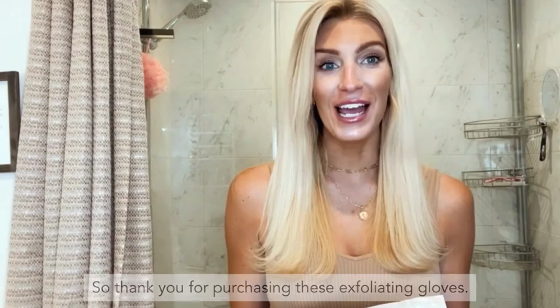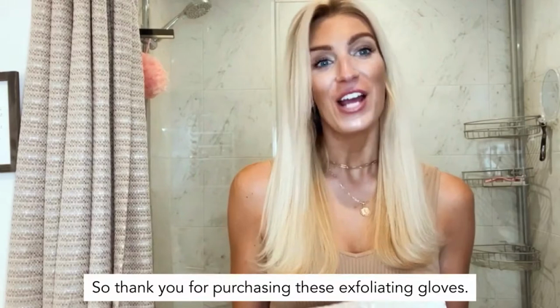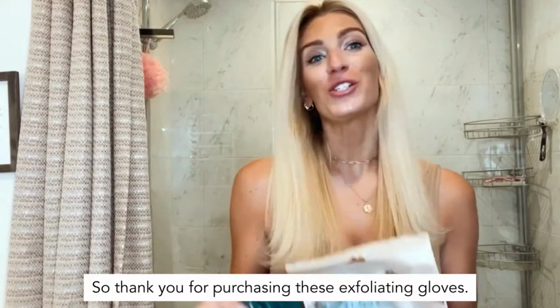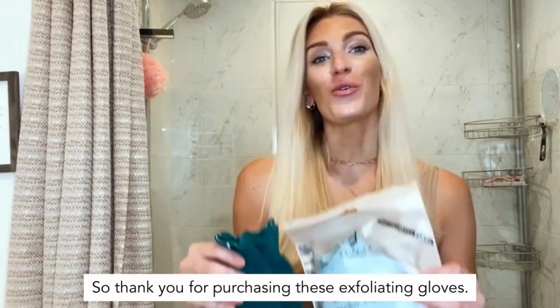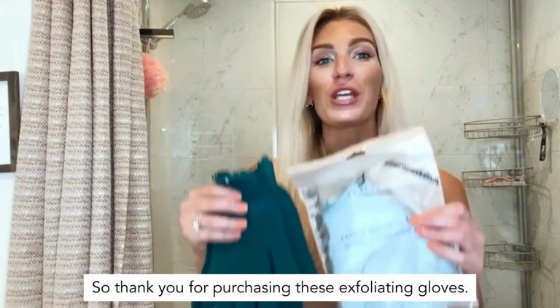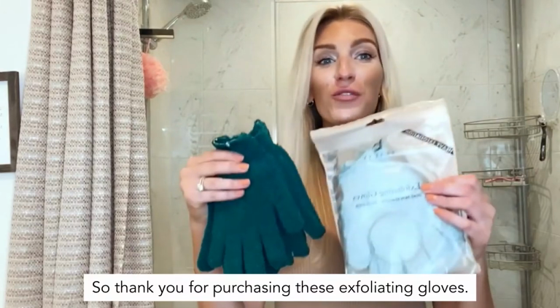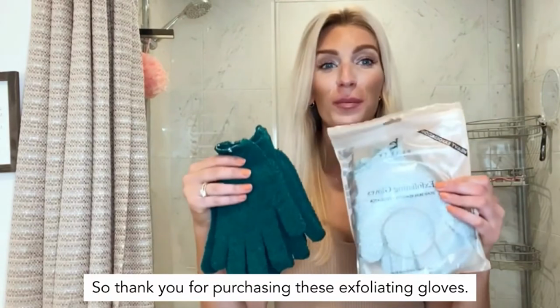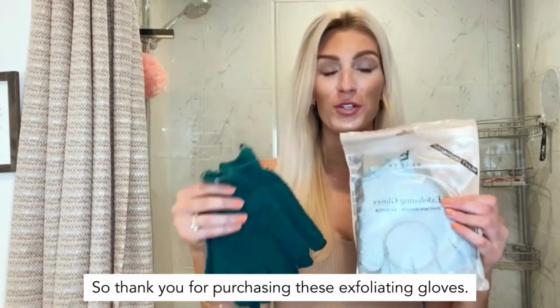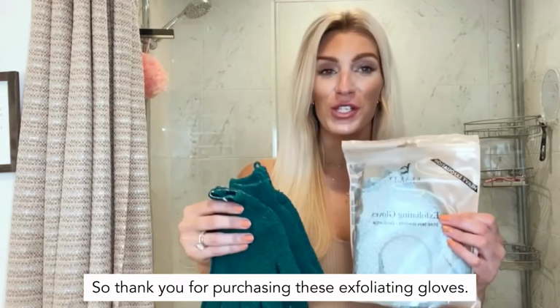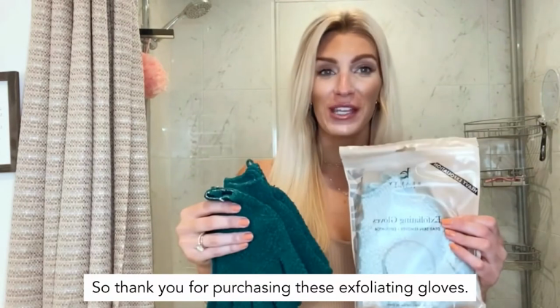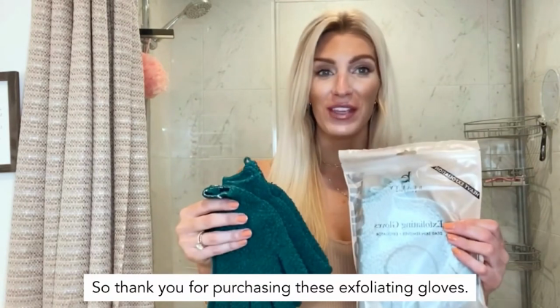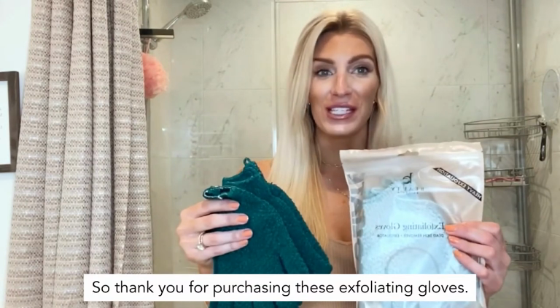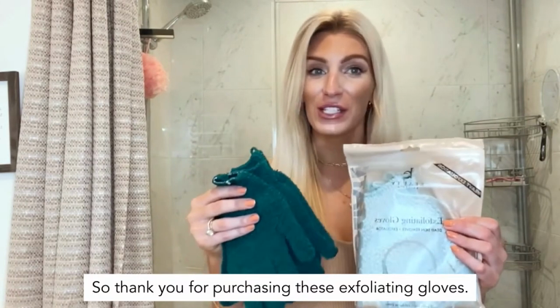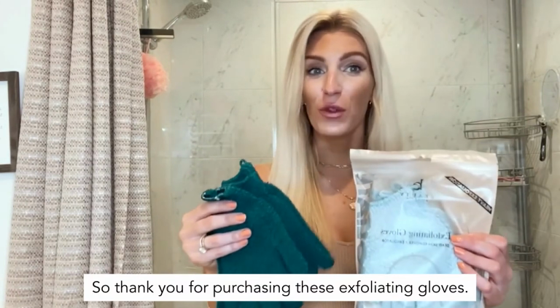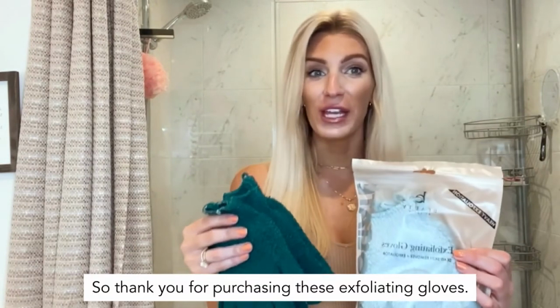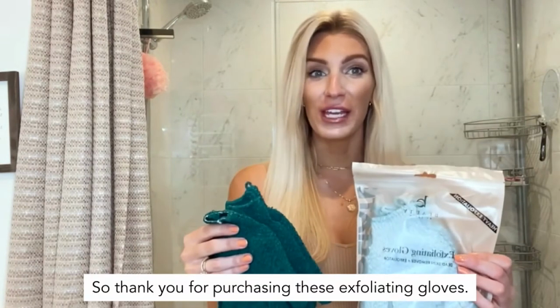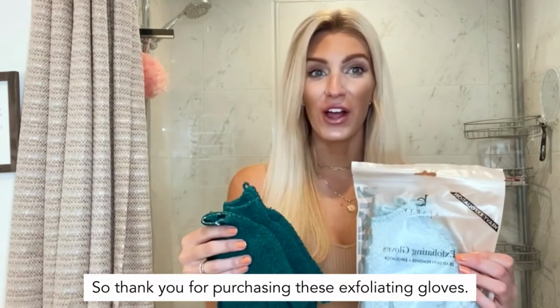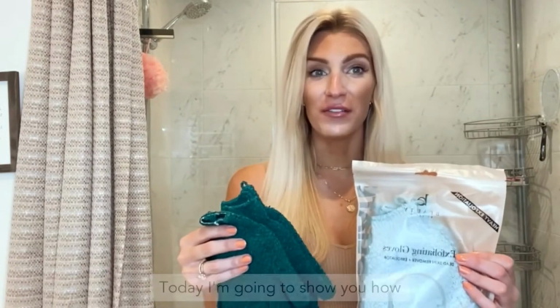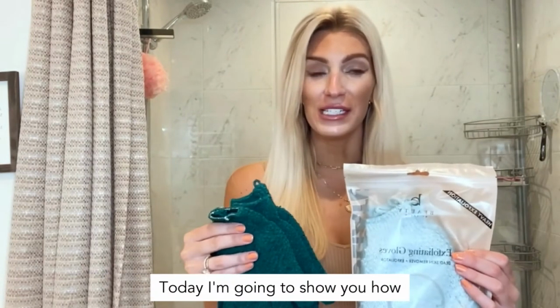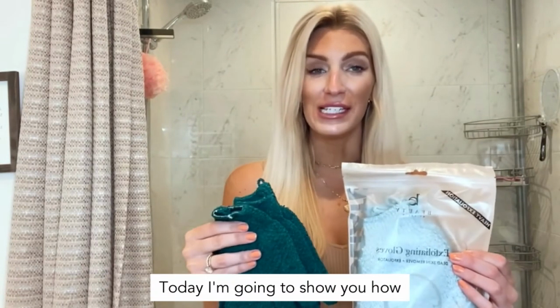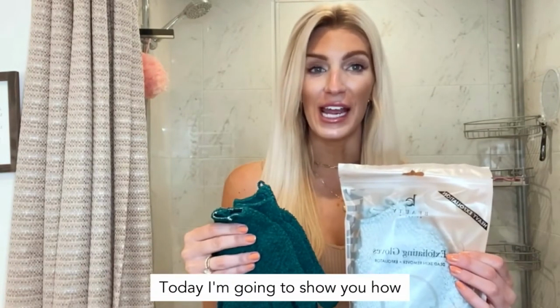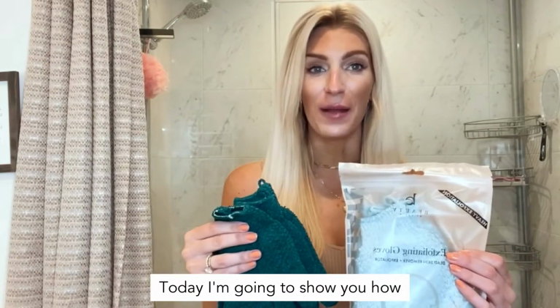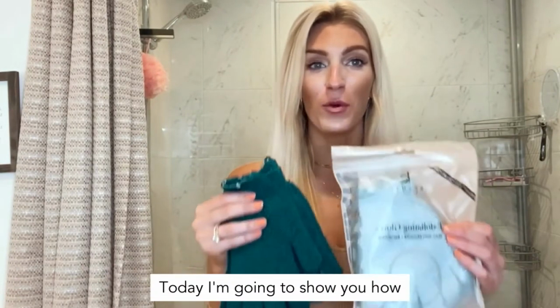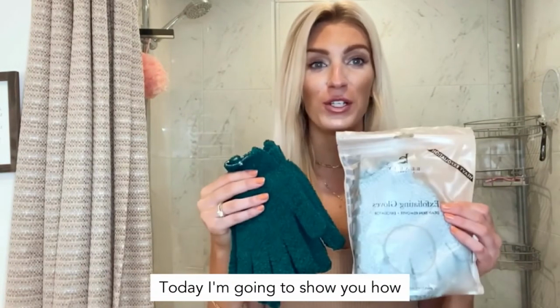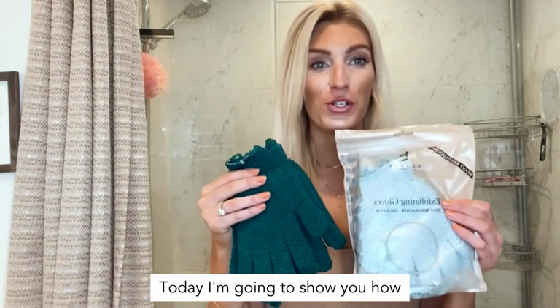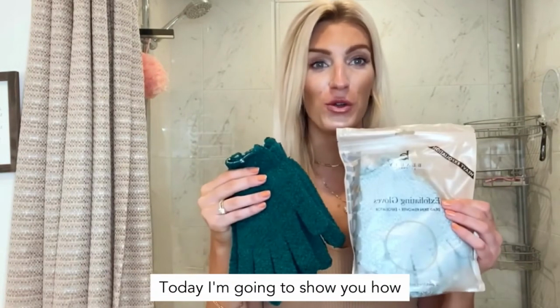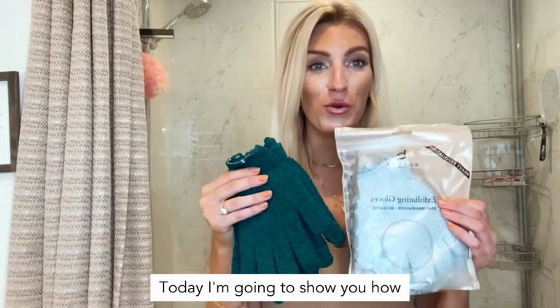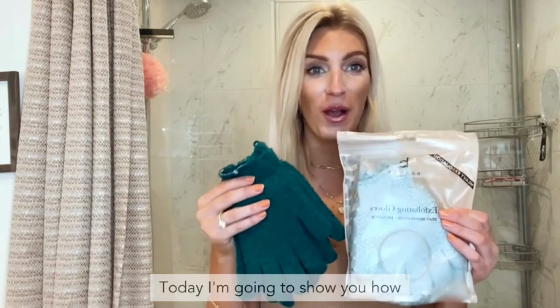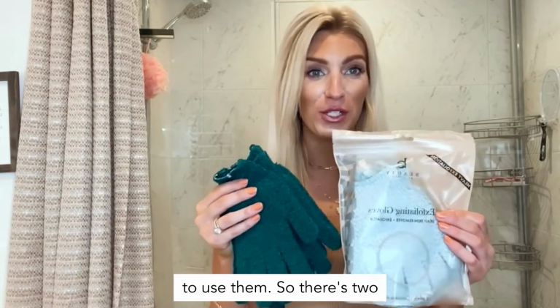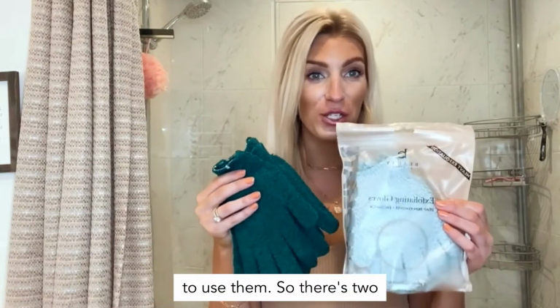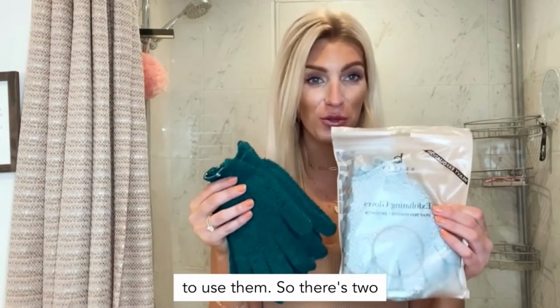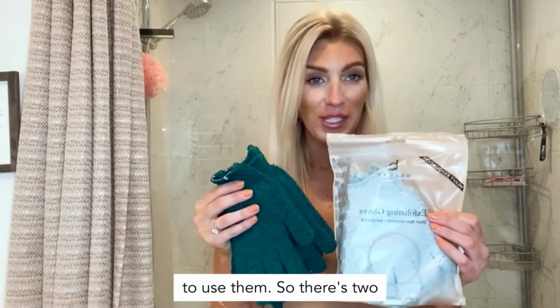Thank you for purchasing these exfoliating gloves. Today I'm going to show you how to use them.